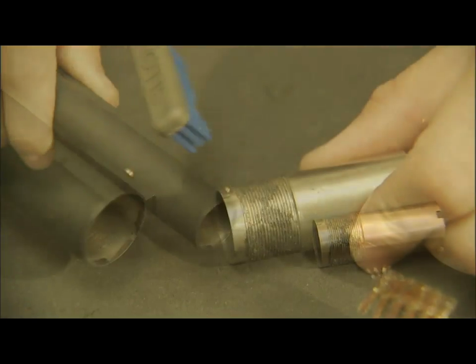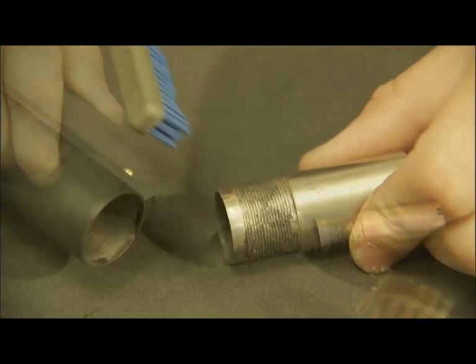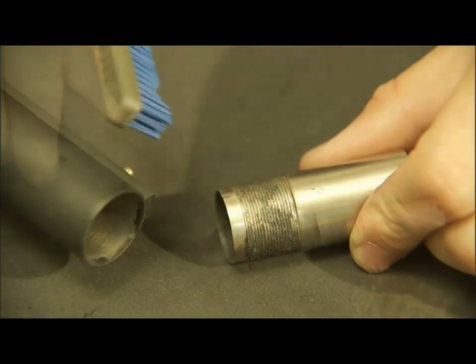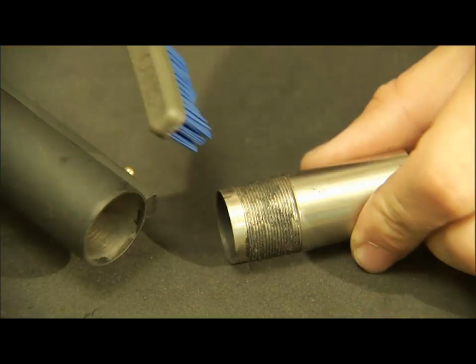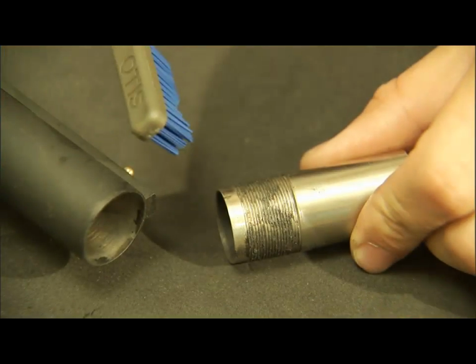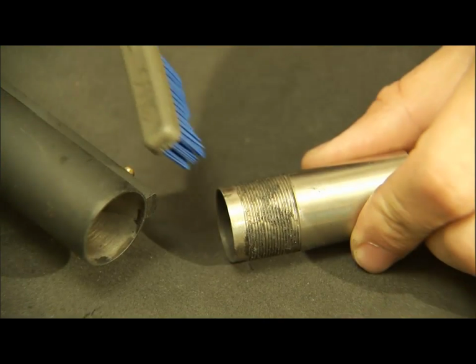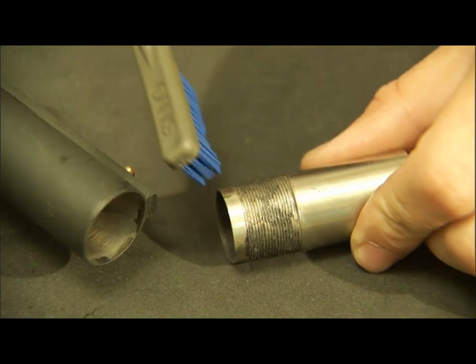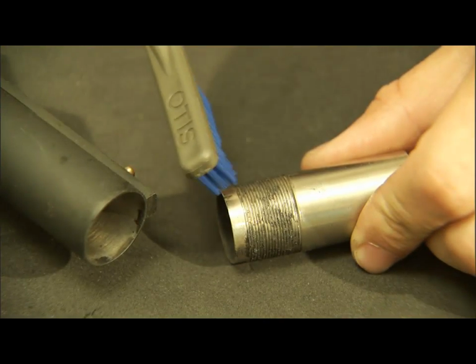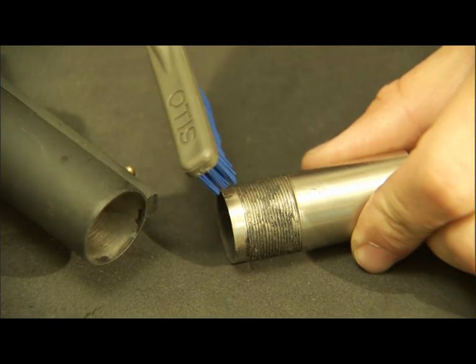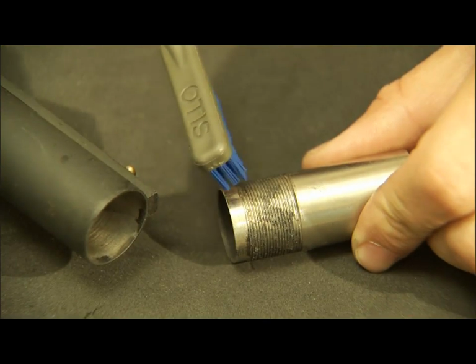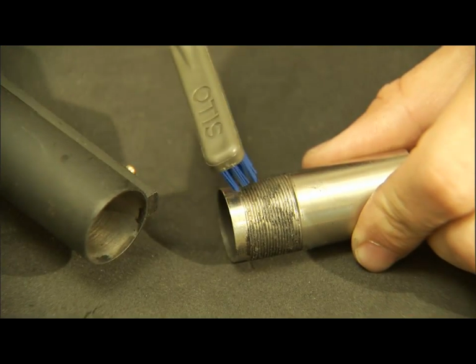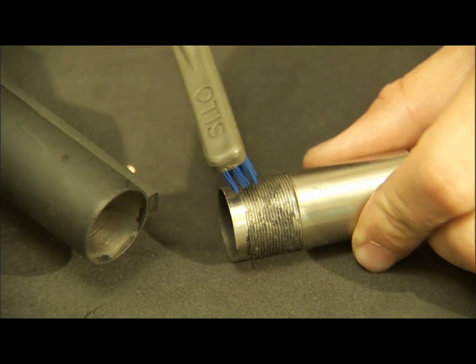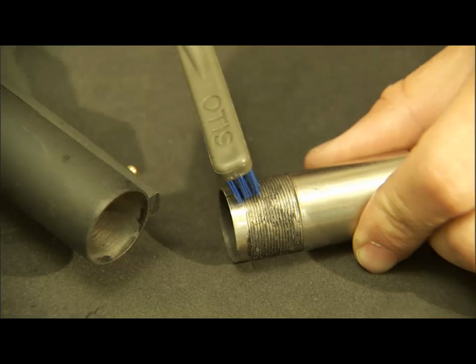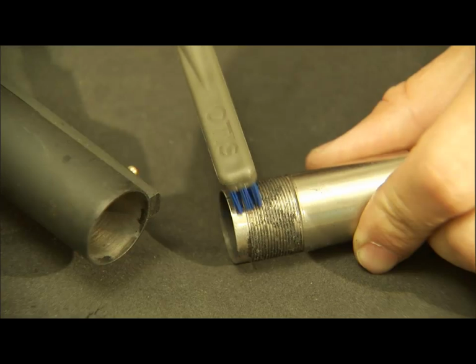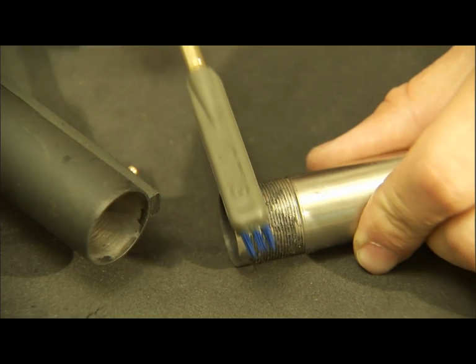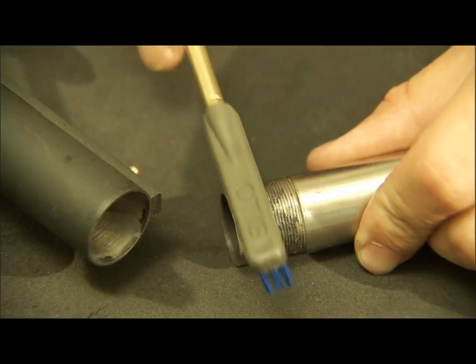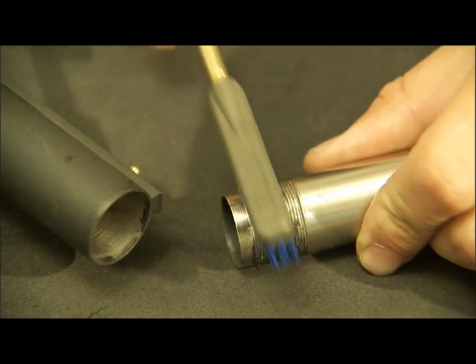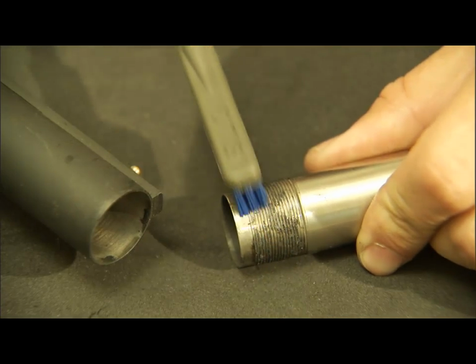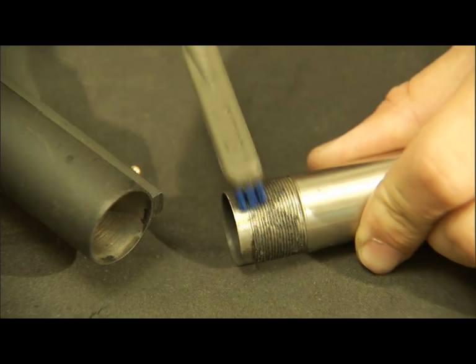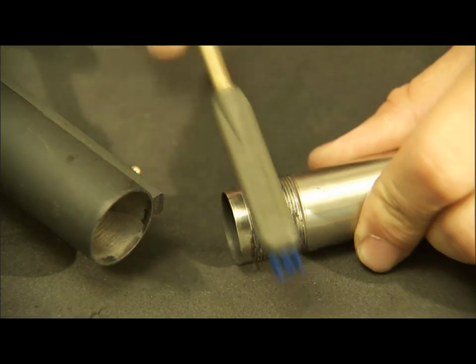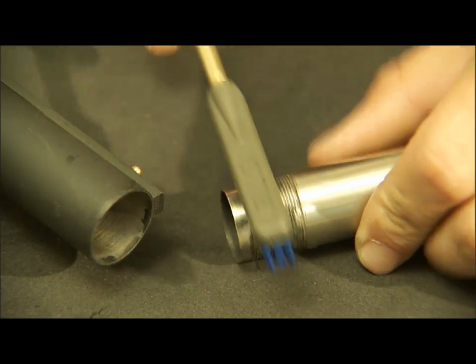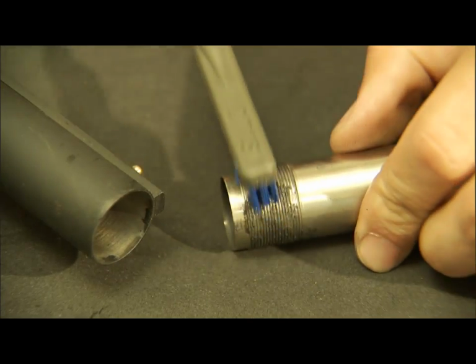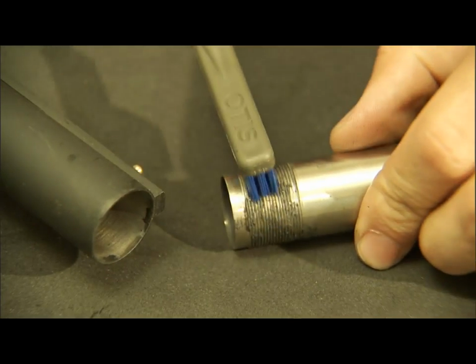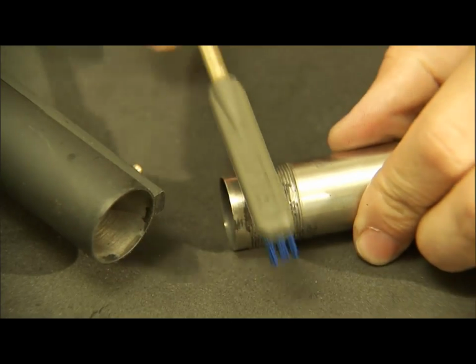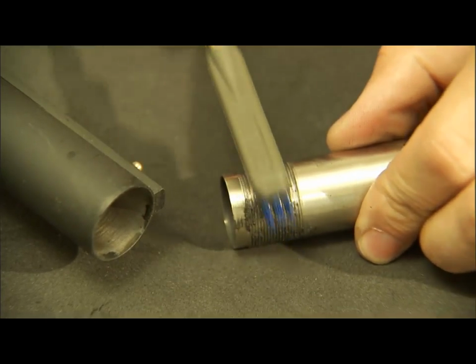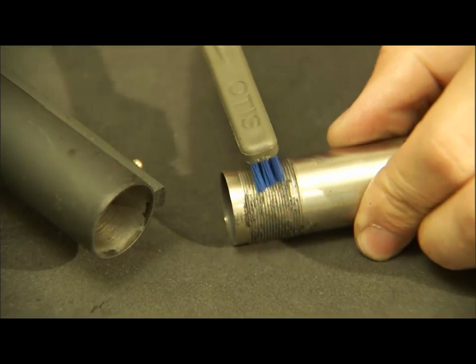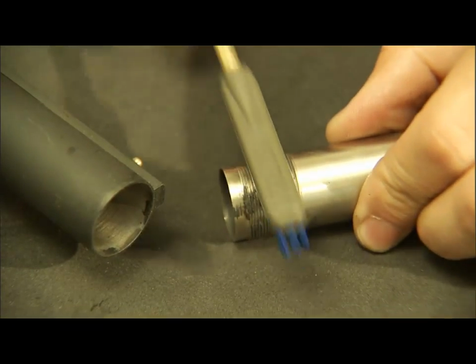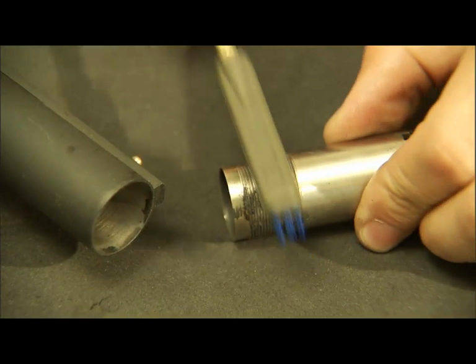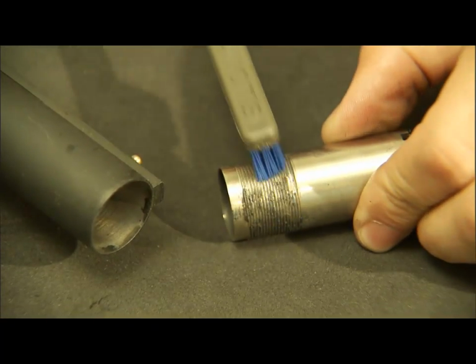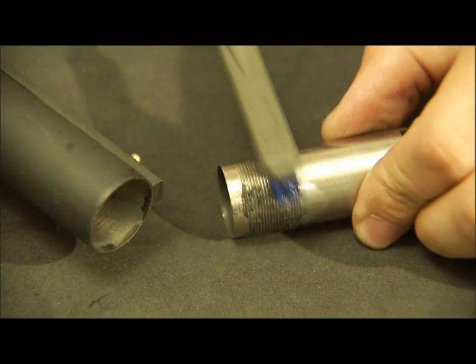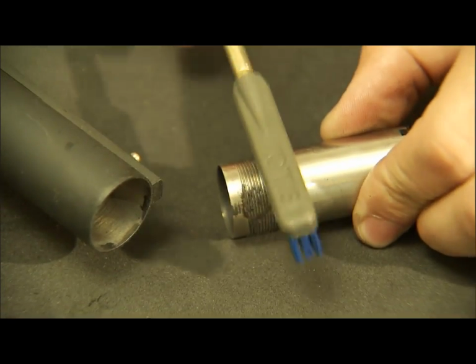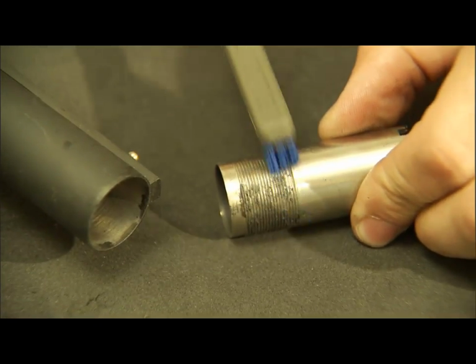By using the compact receiver brush, you can clean the threads of your choke tubes as well.